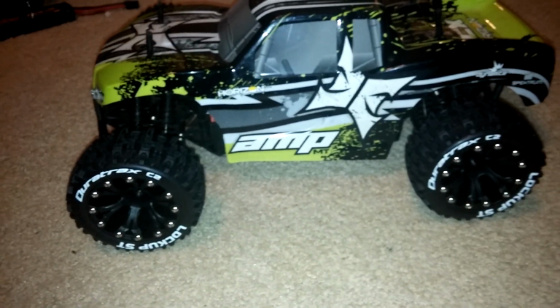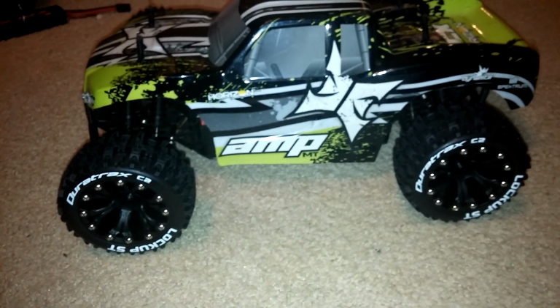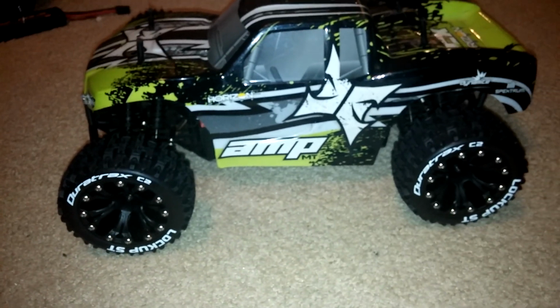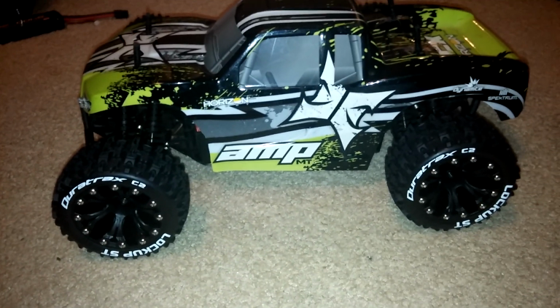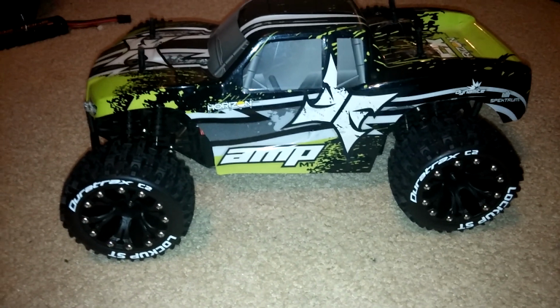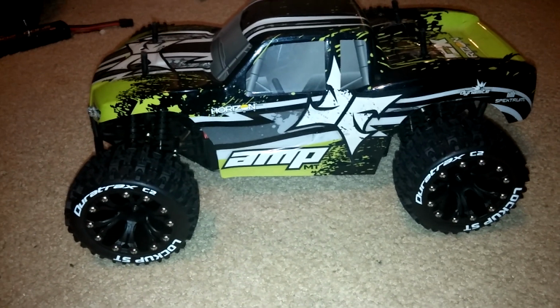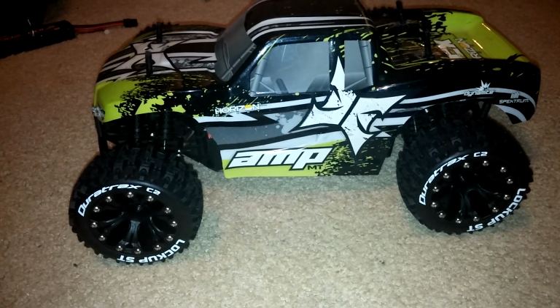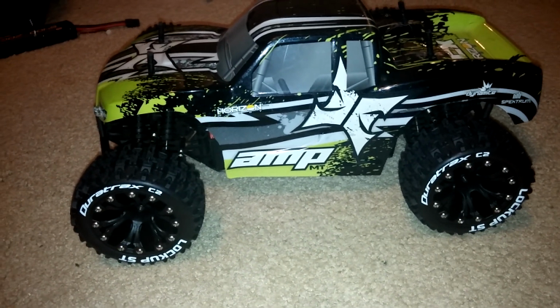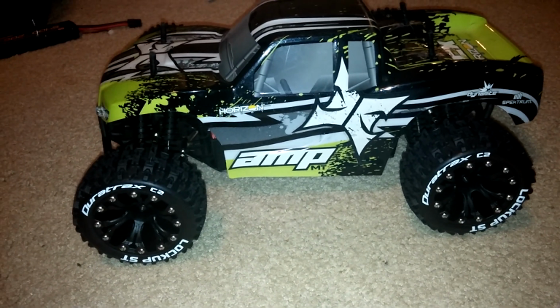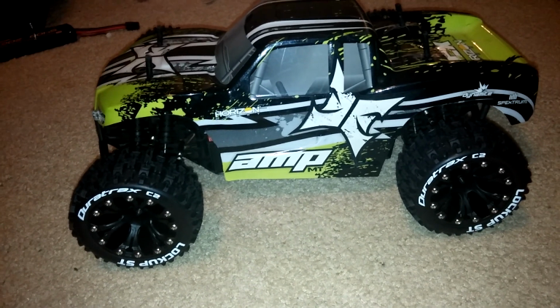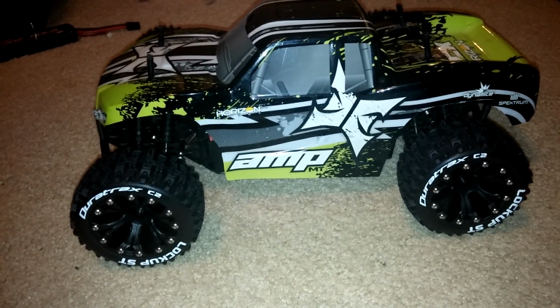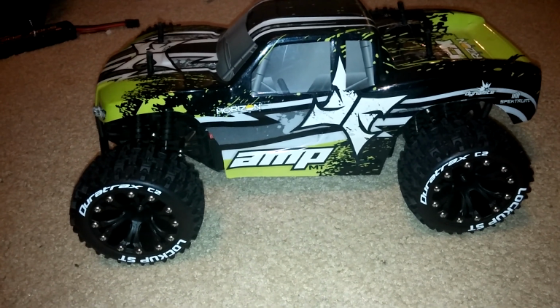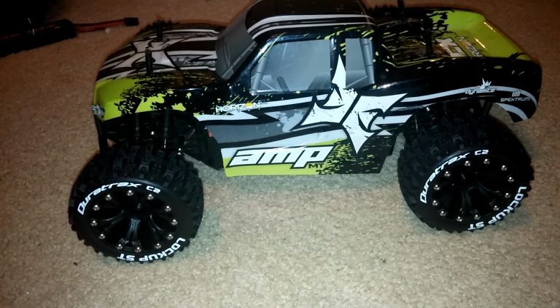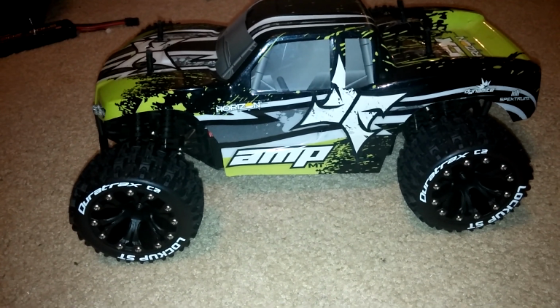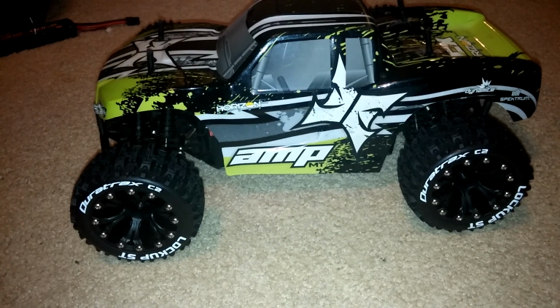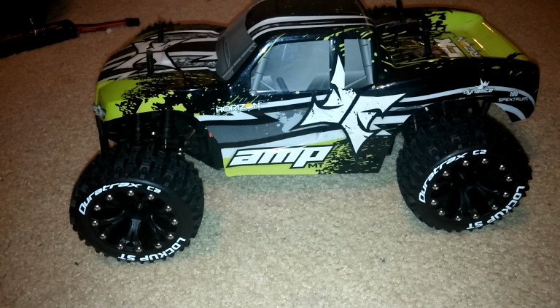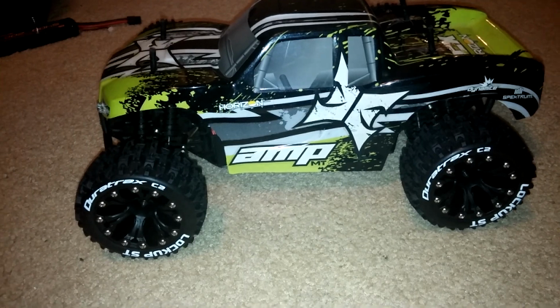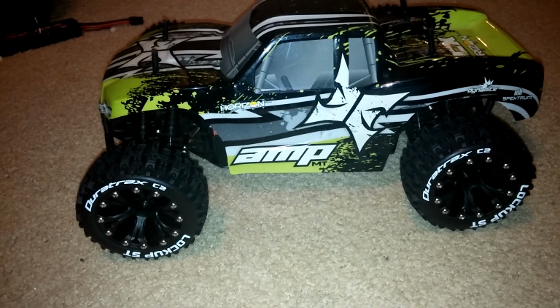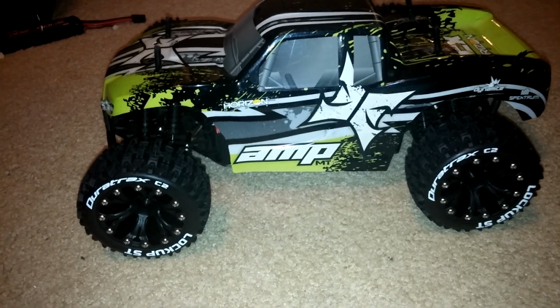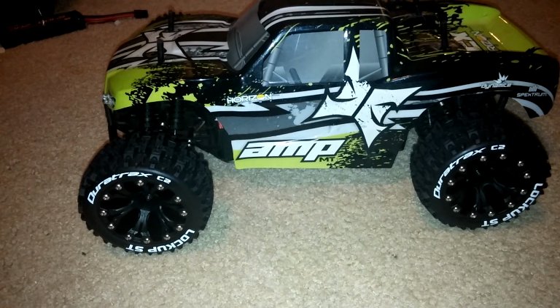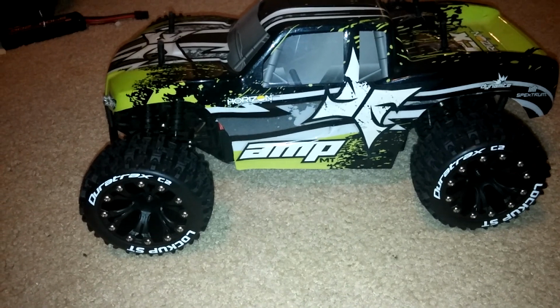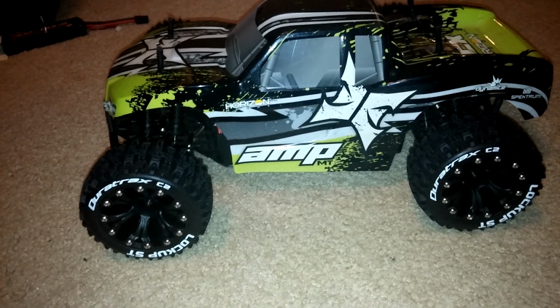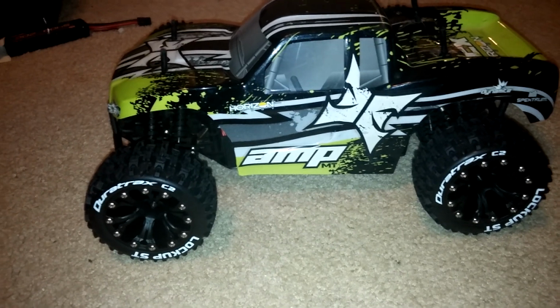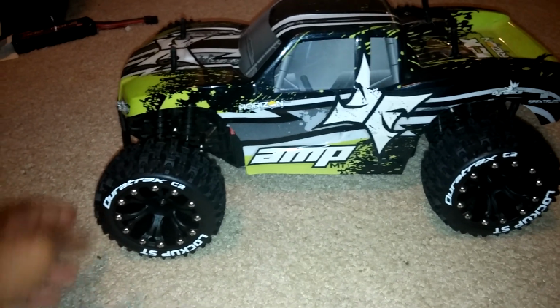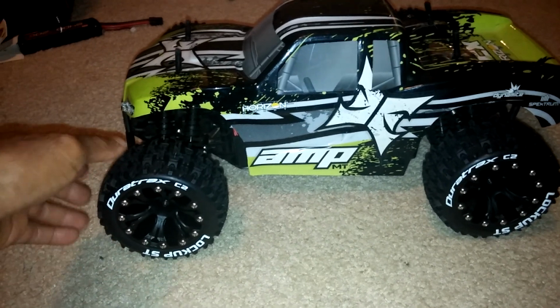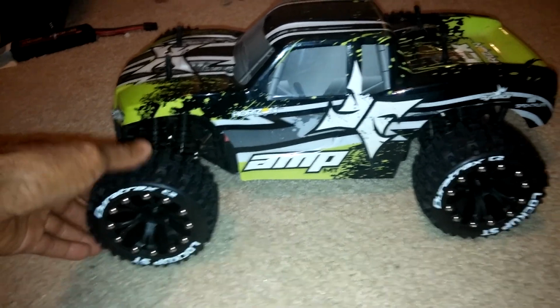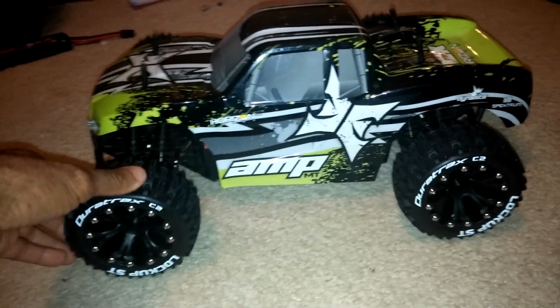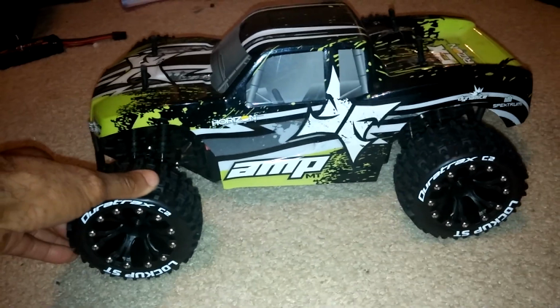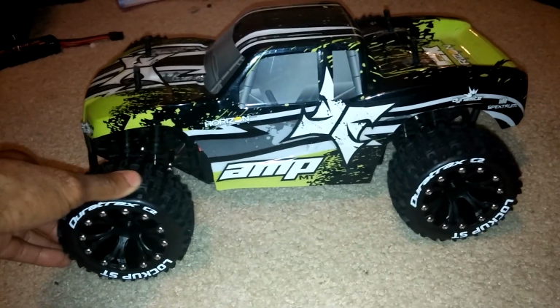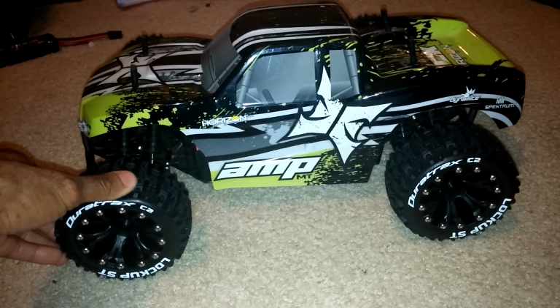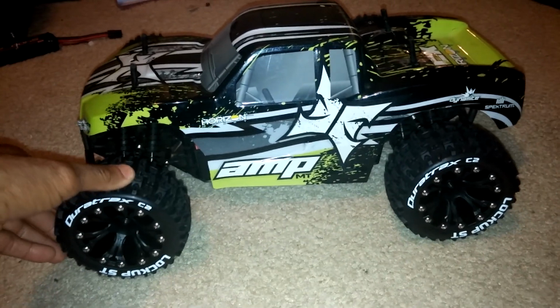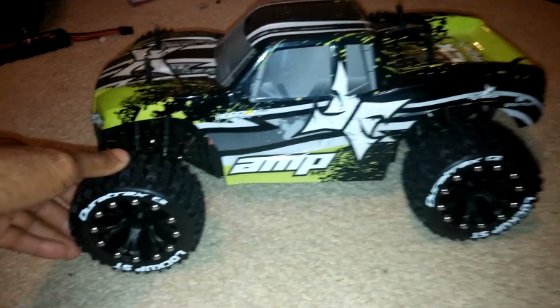They have a lot of different types of tires and wheels — they've got some stadium truck ones, monster truck ones and stuff.